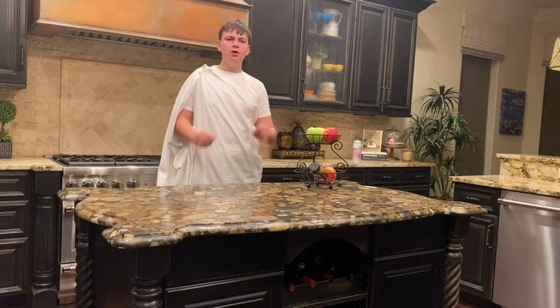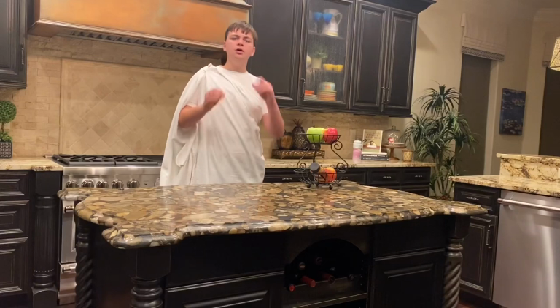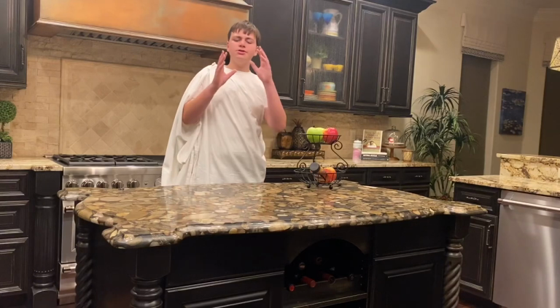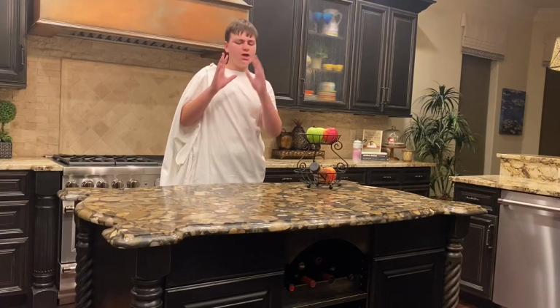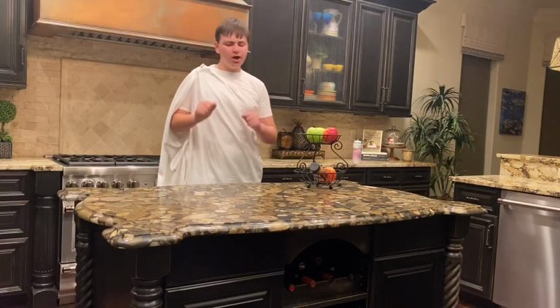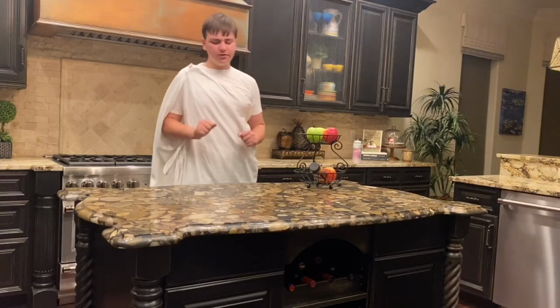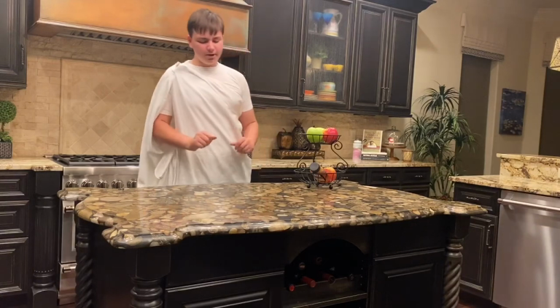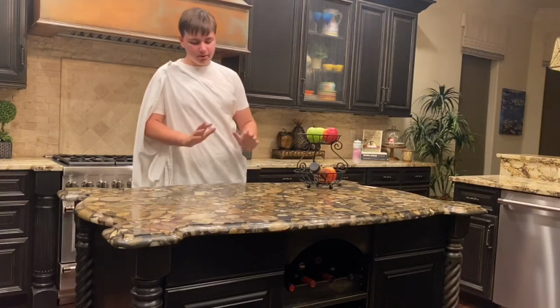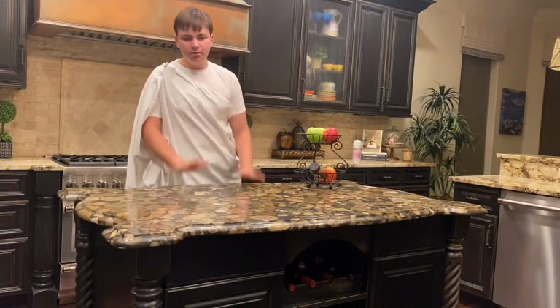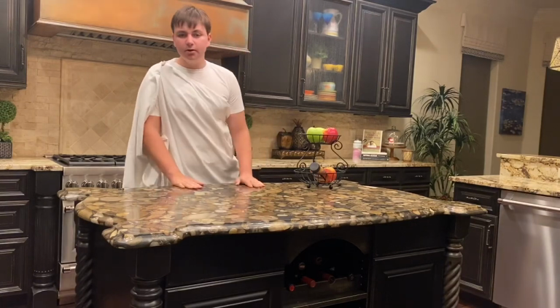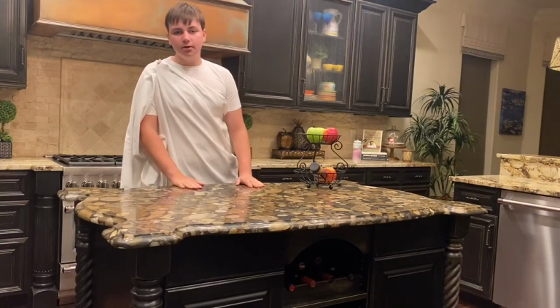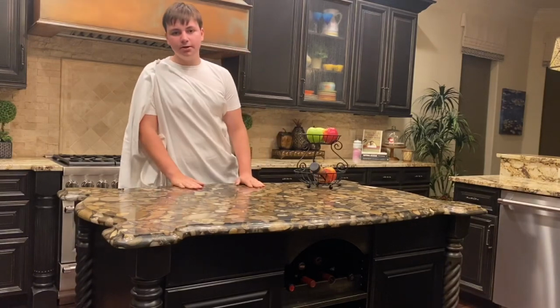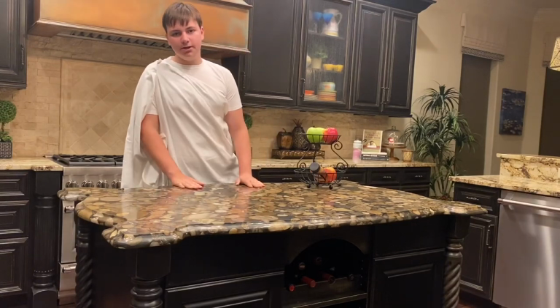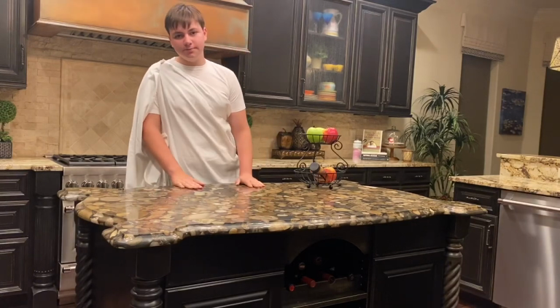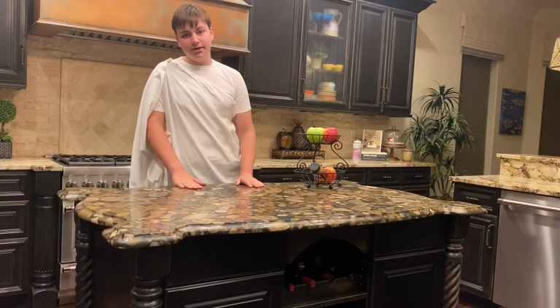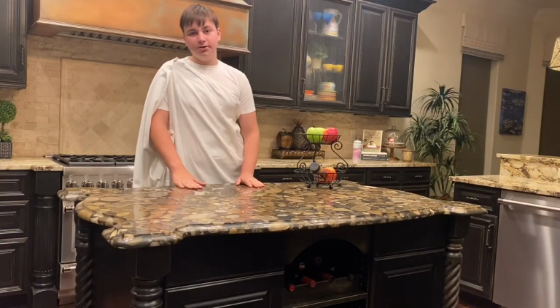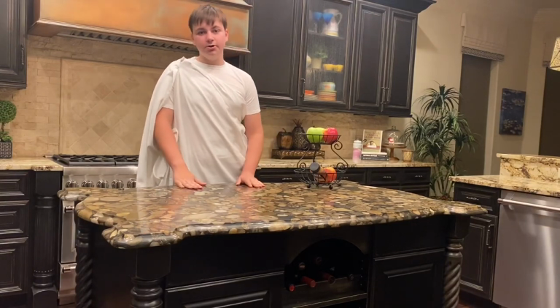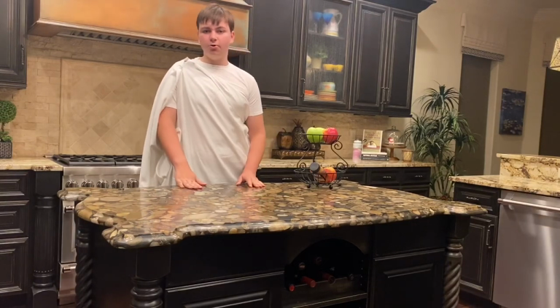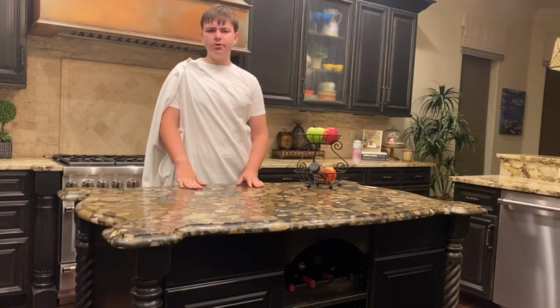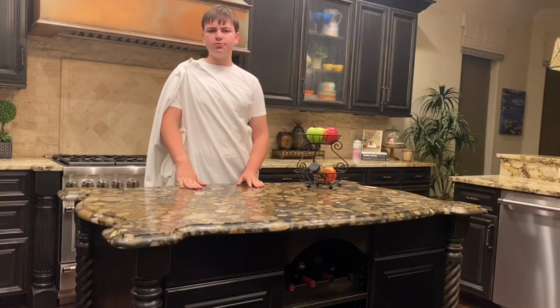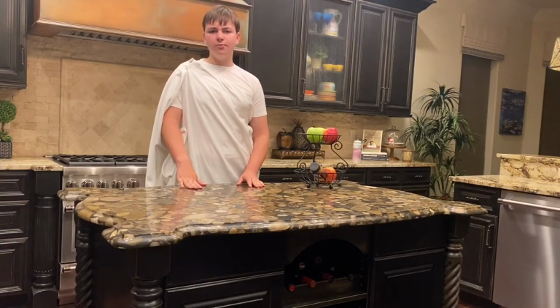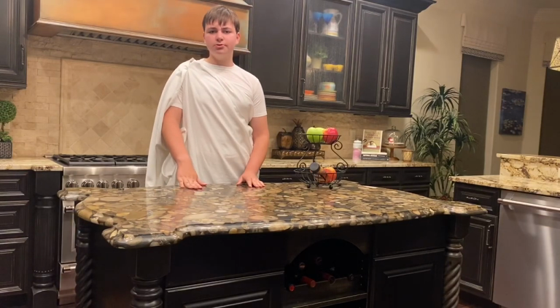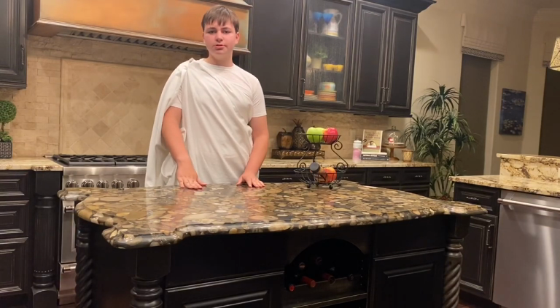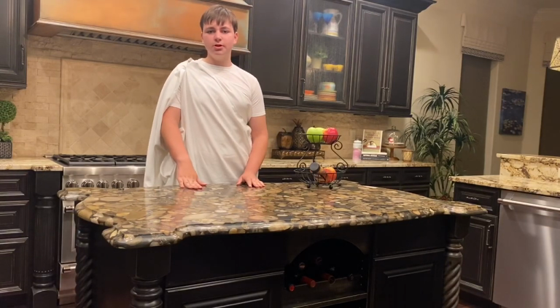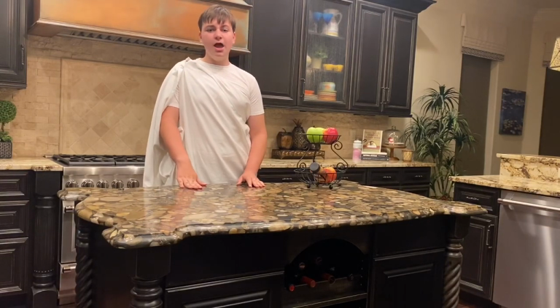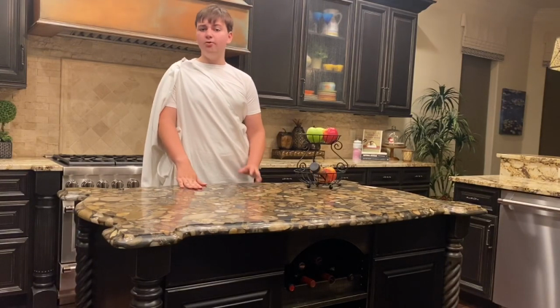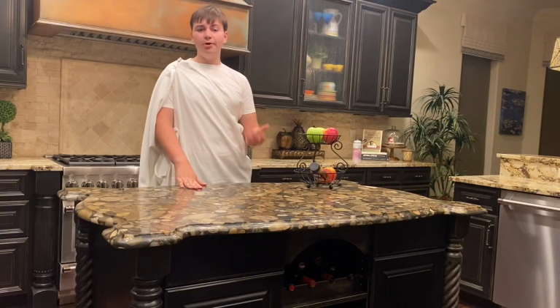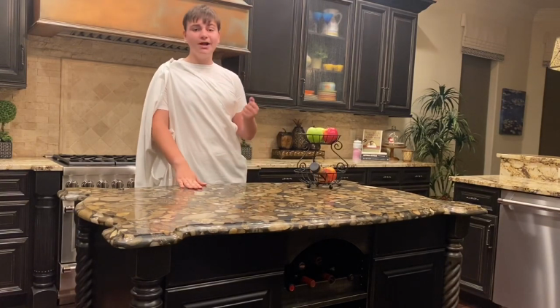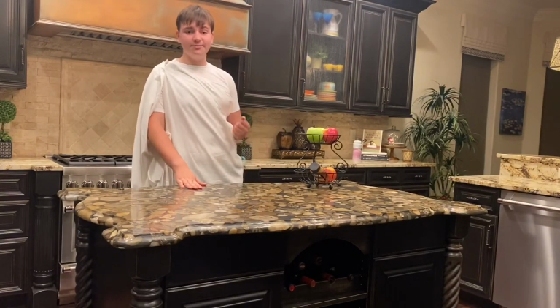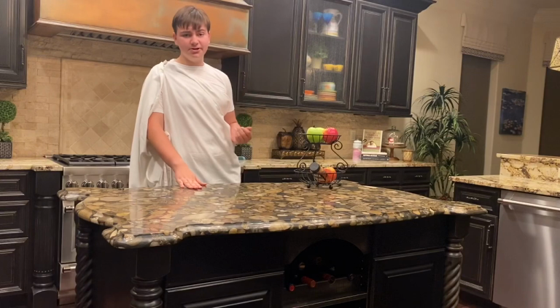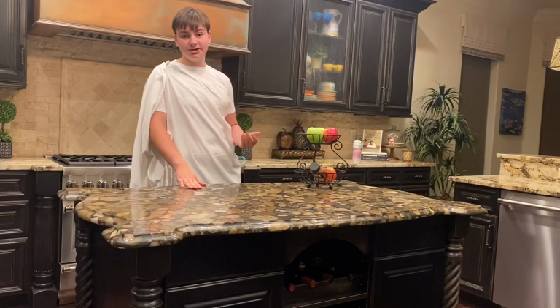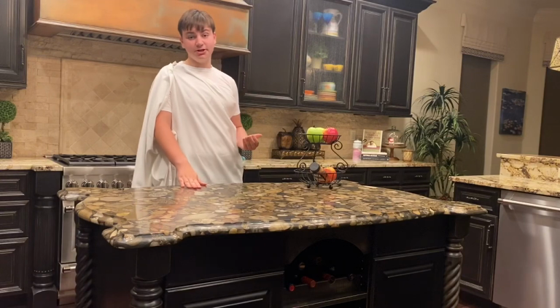So everybody, it is me, Gordus Ramos, and welcome back to my cooking show.